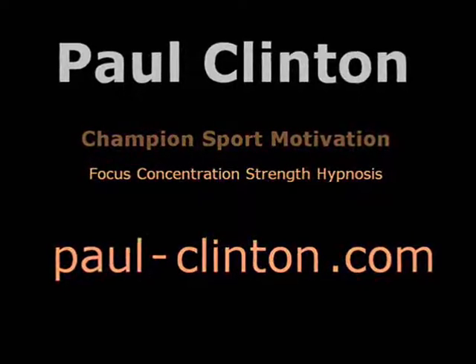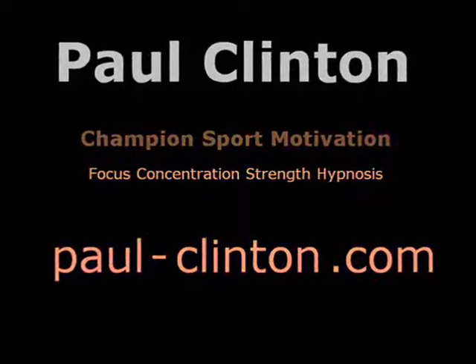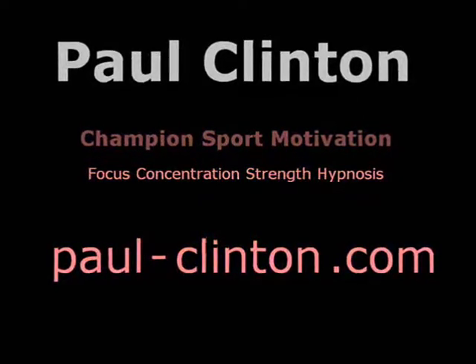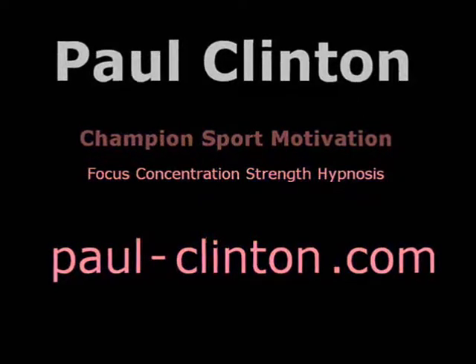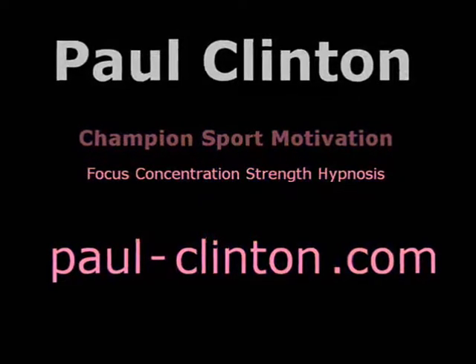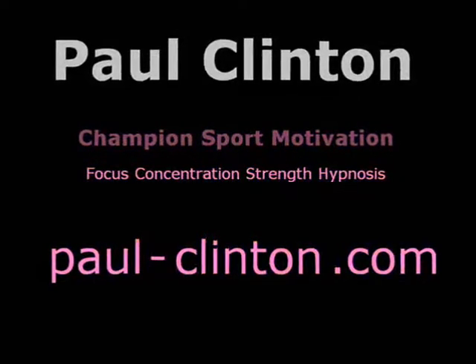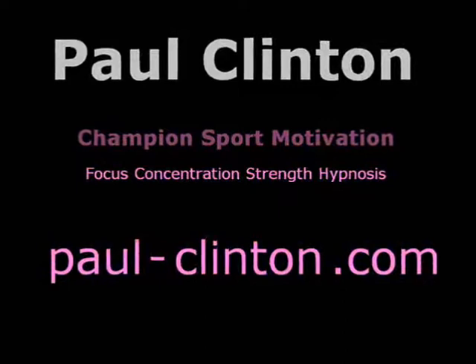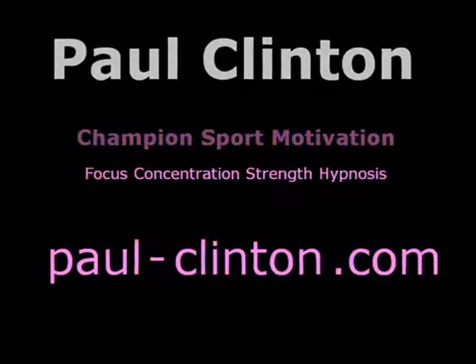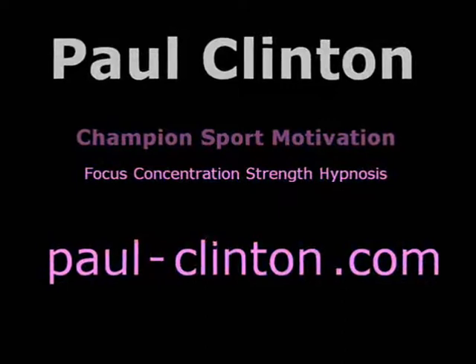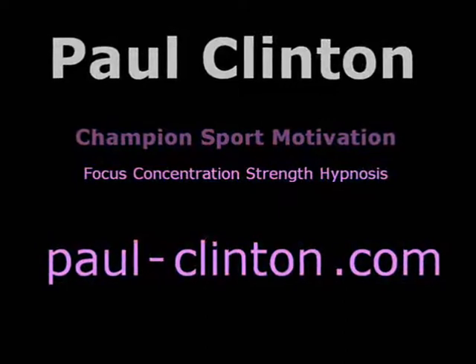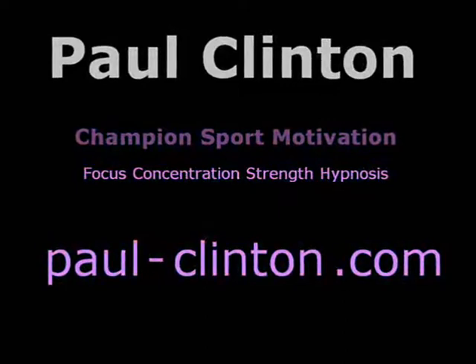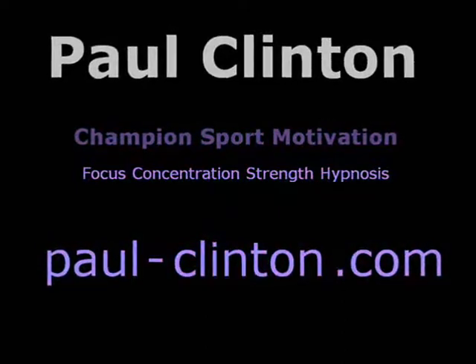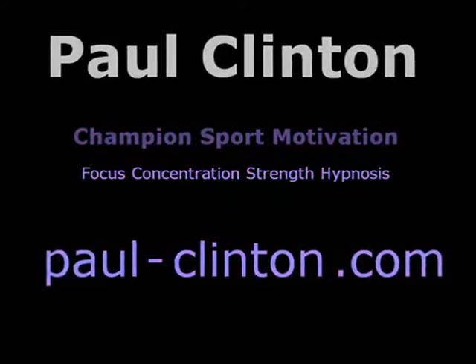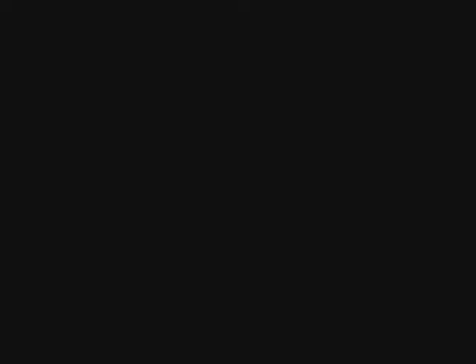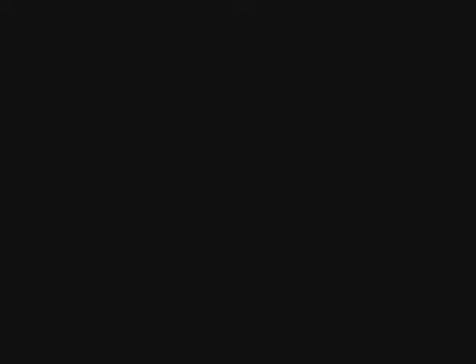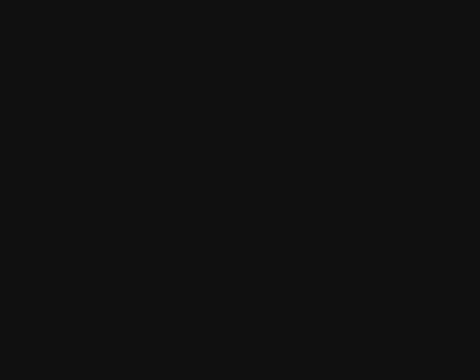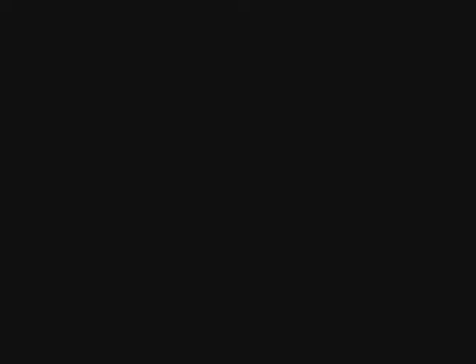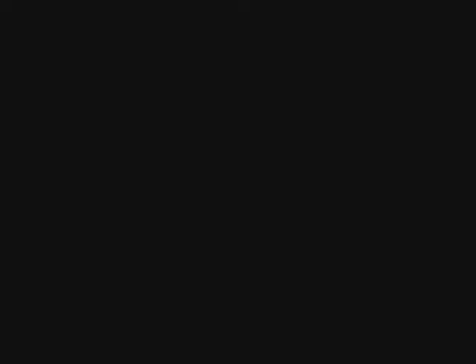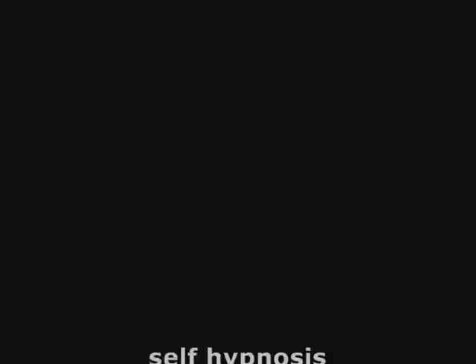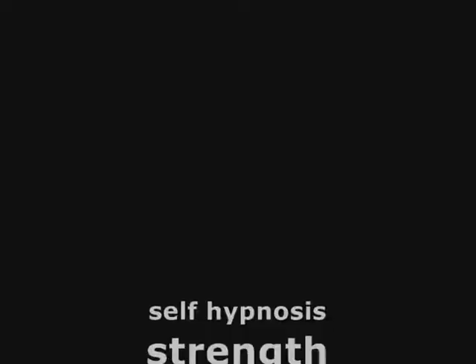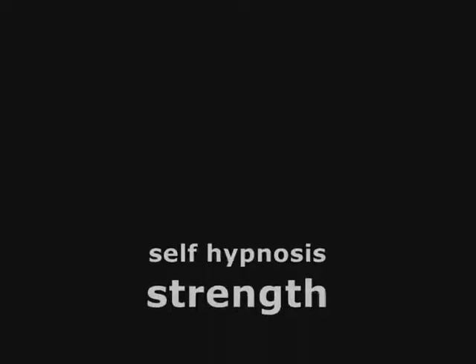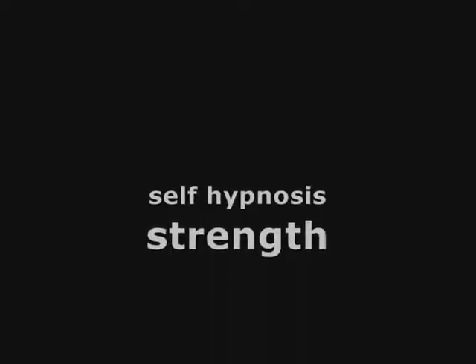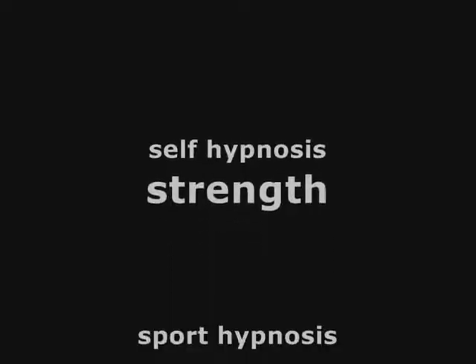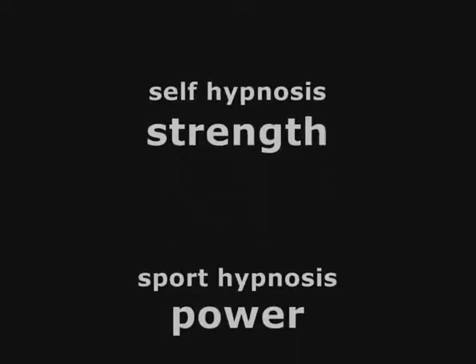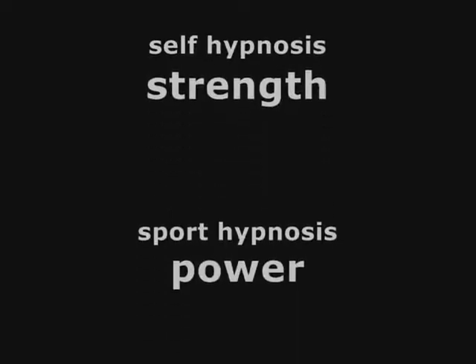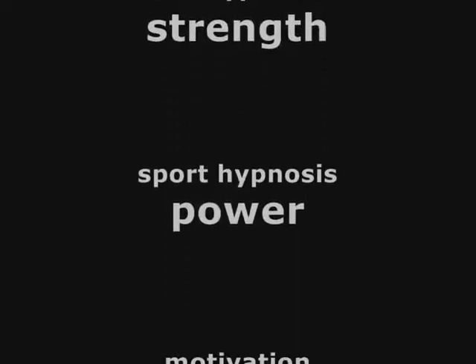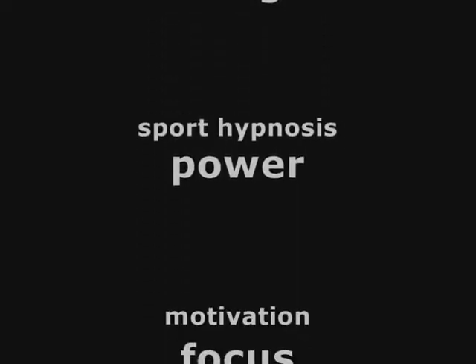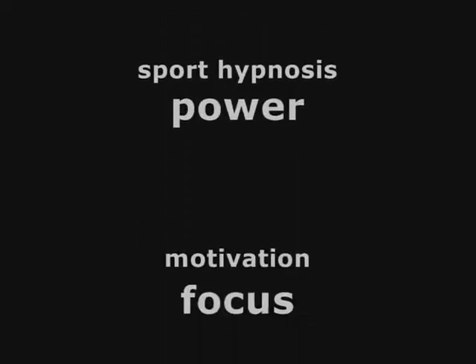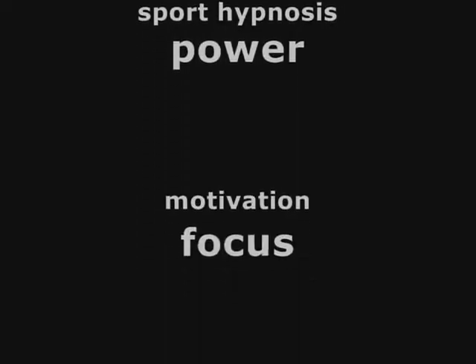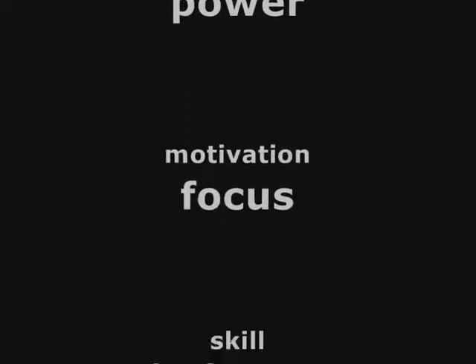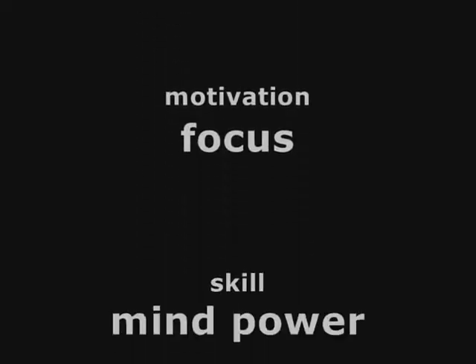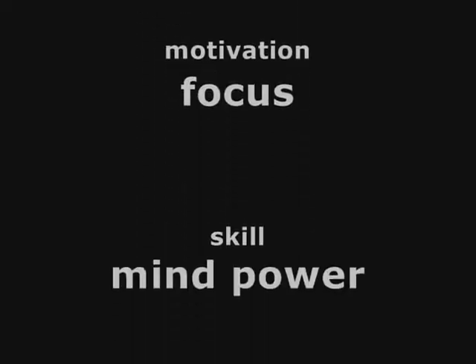As always, make sure you let your abs do the work in a slow and controlled manner.